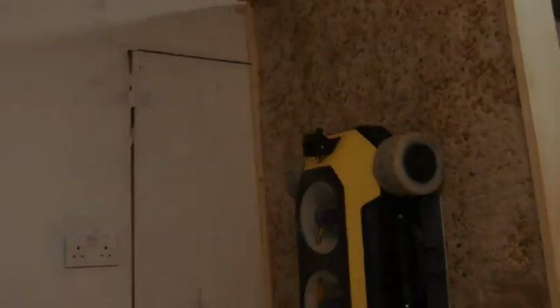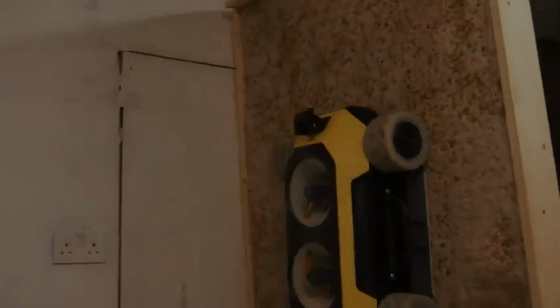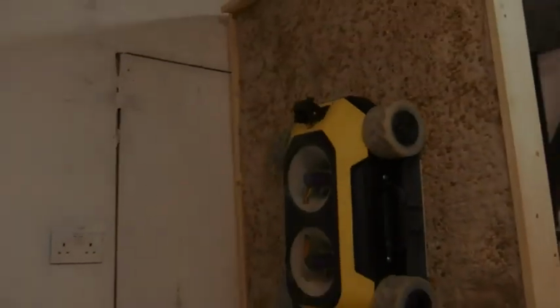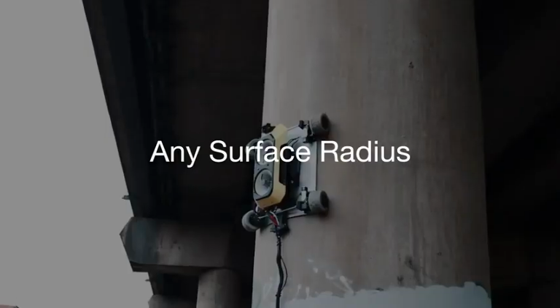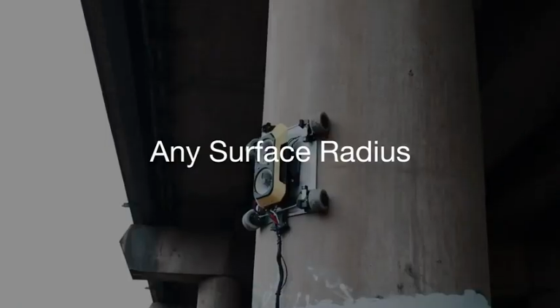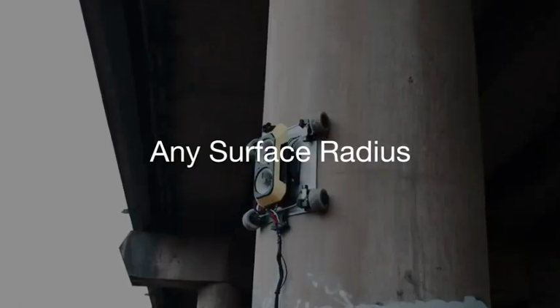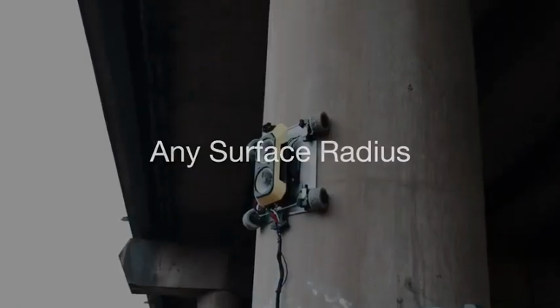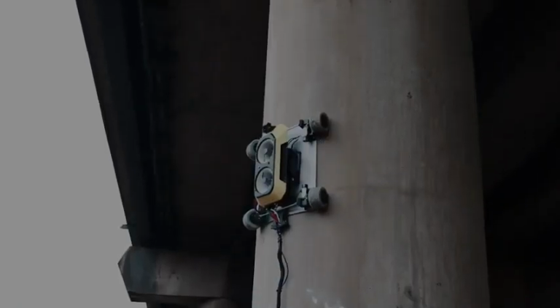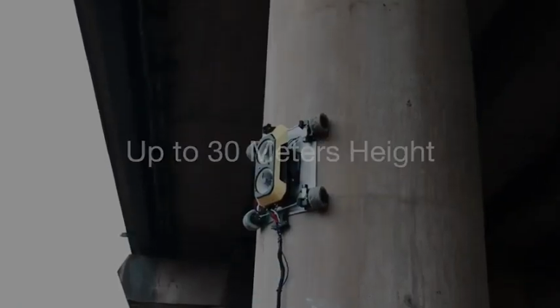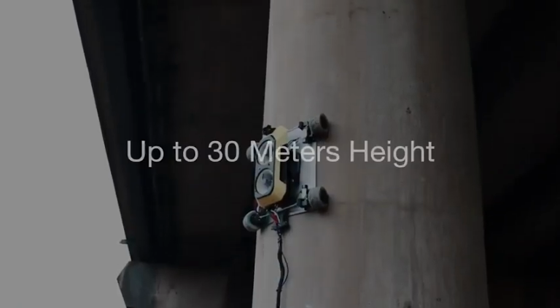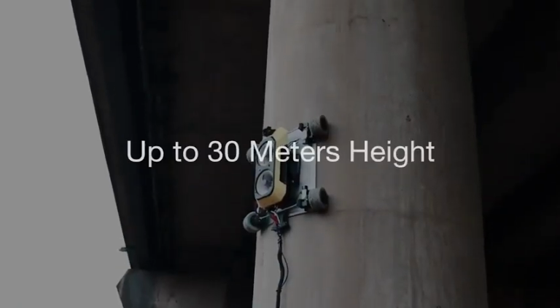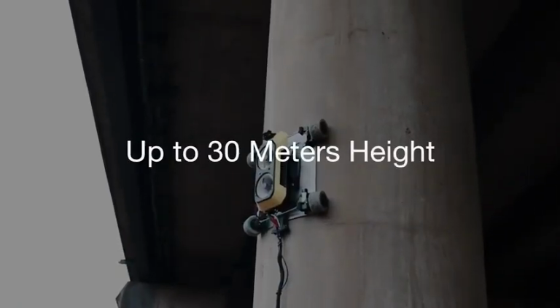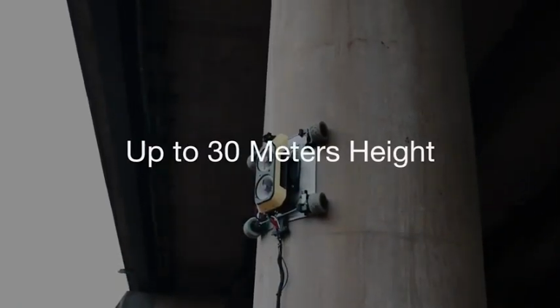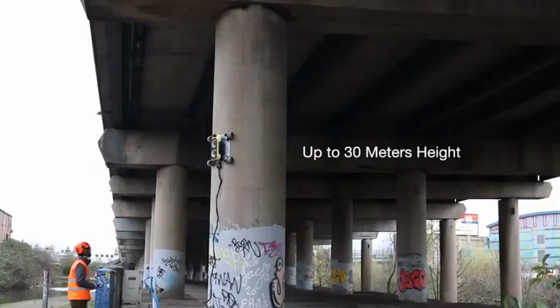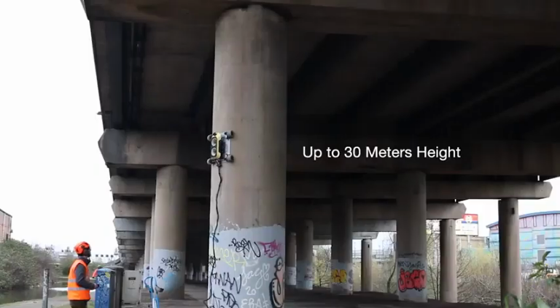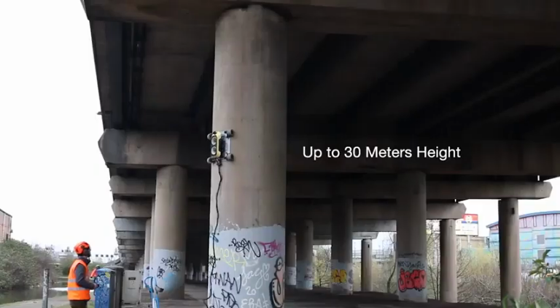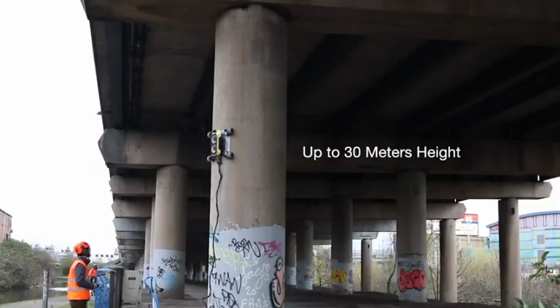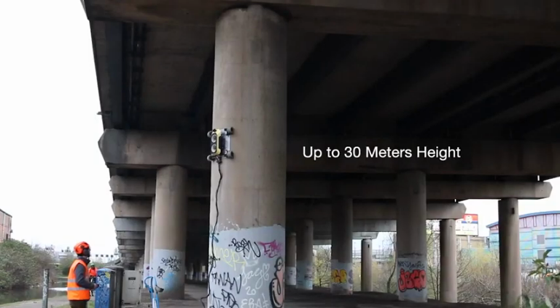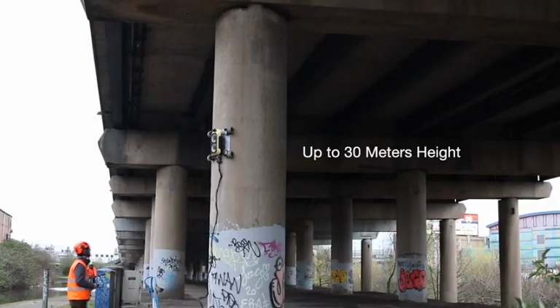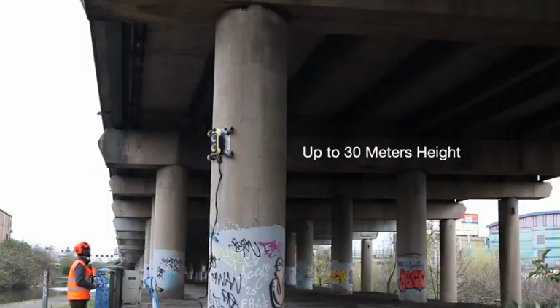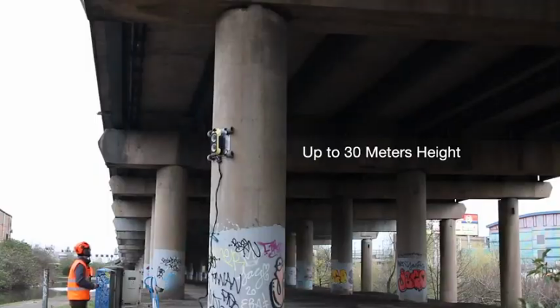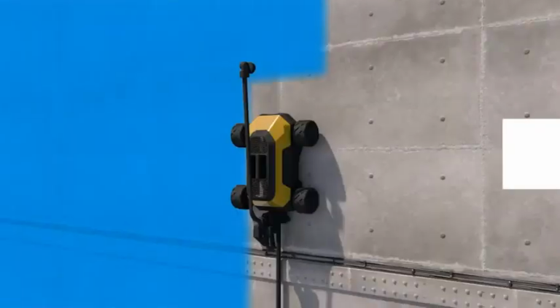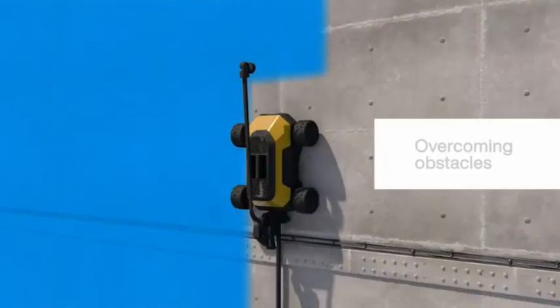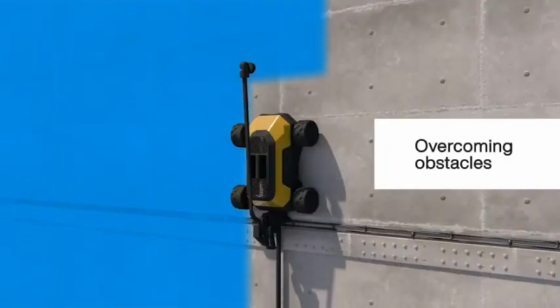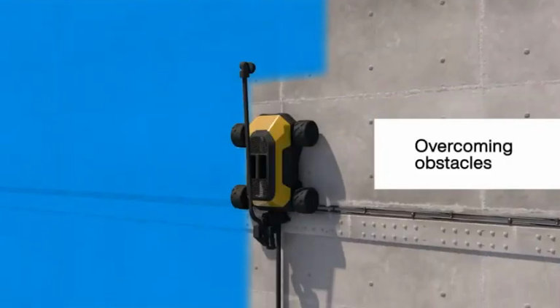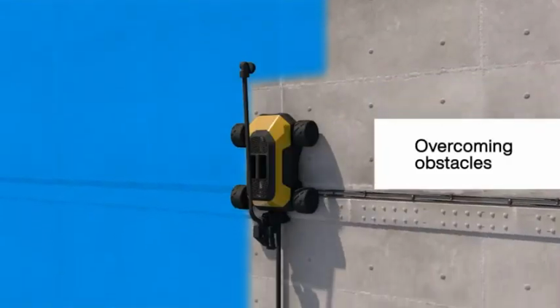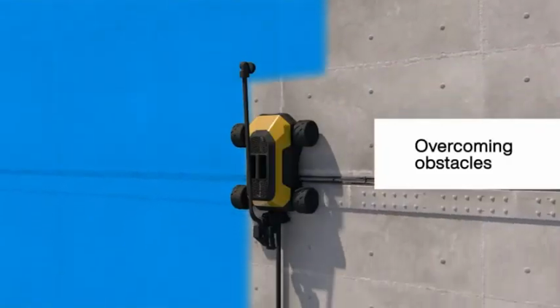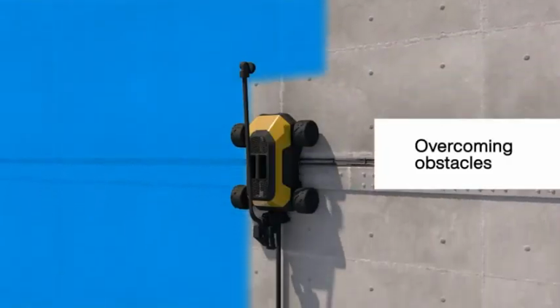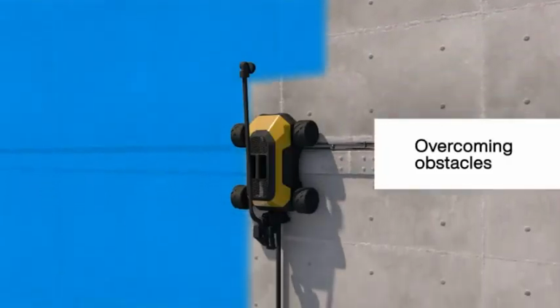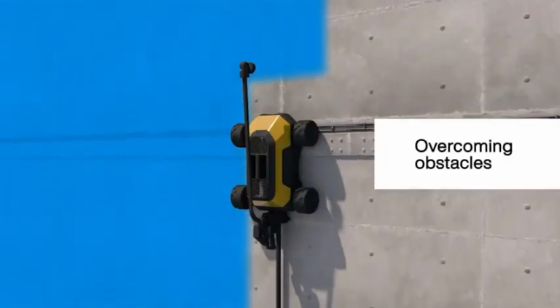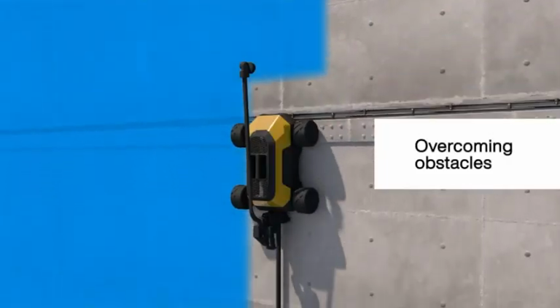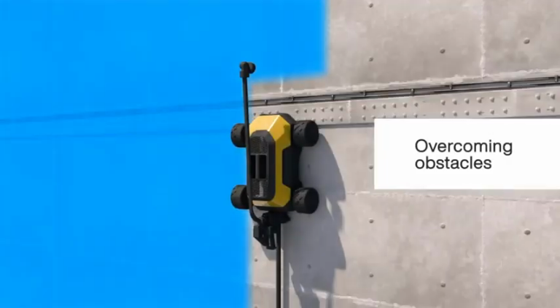The developers expect the robot to be used in the future for painting jobs and visual inspections of buildings and infrastructure.